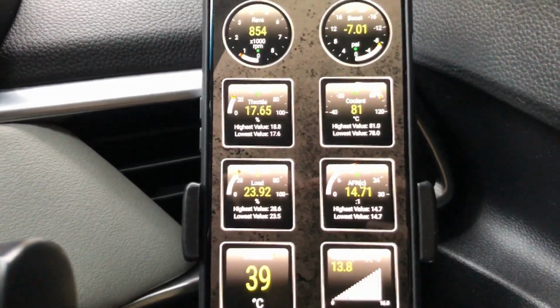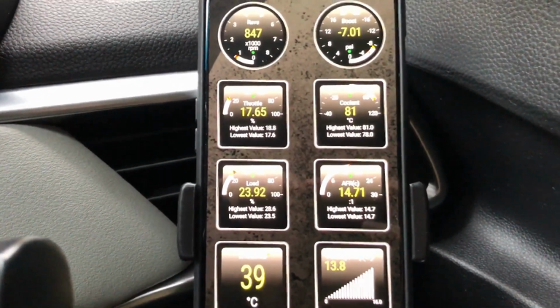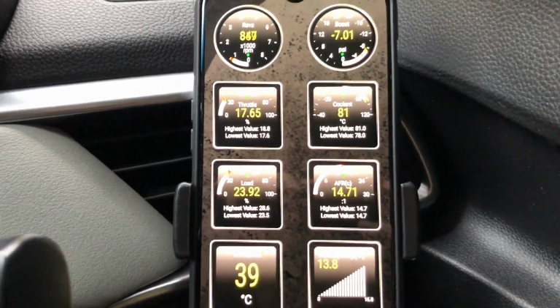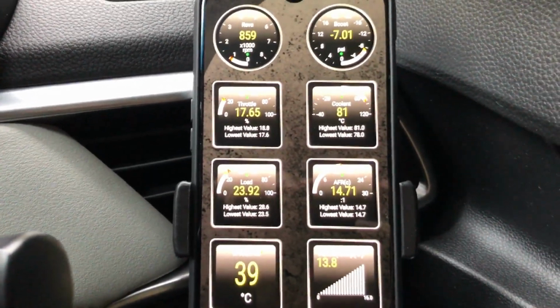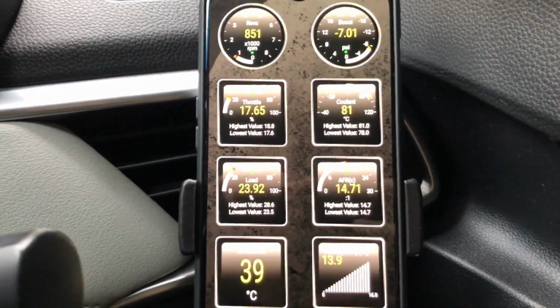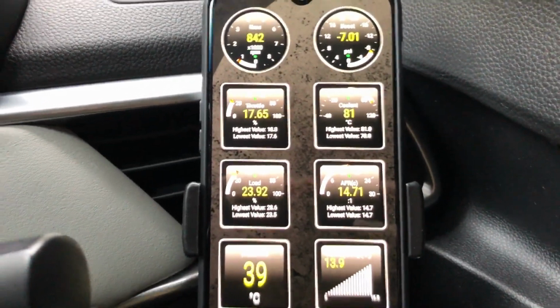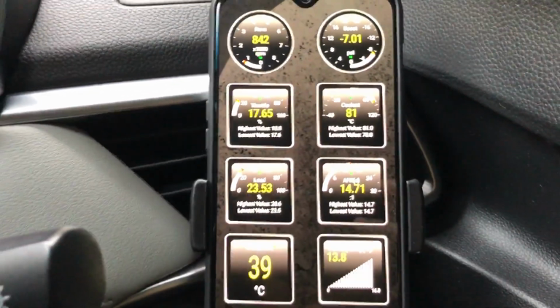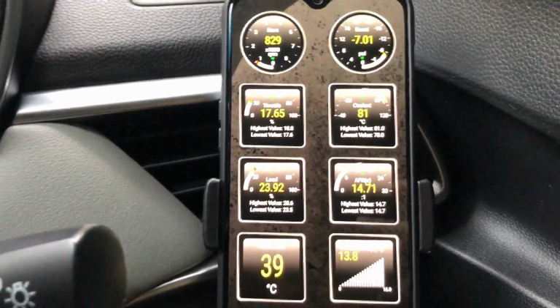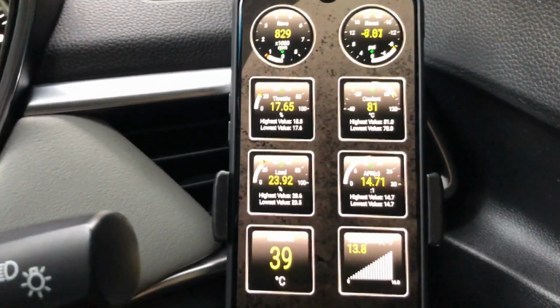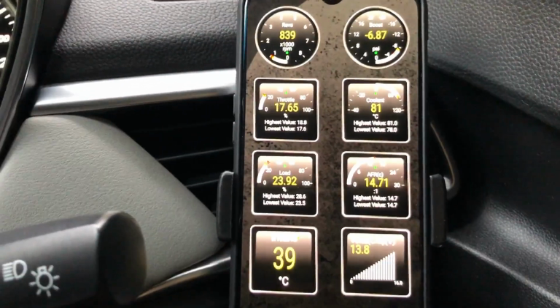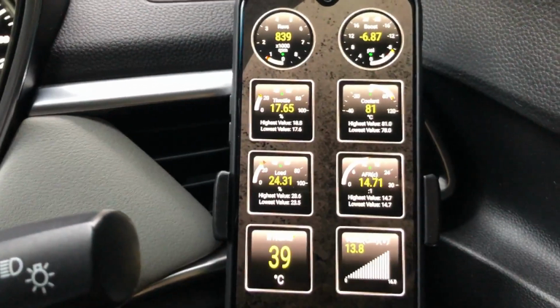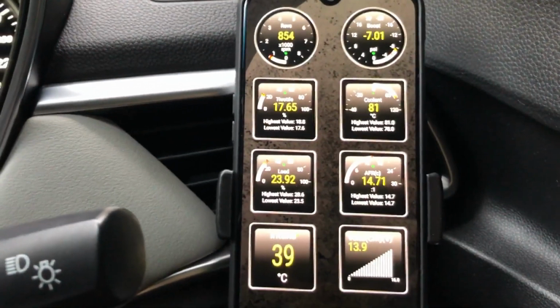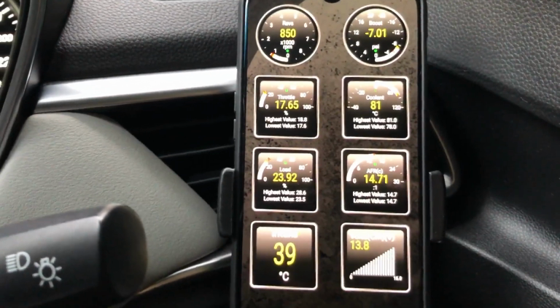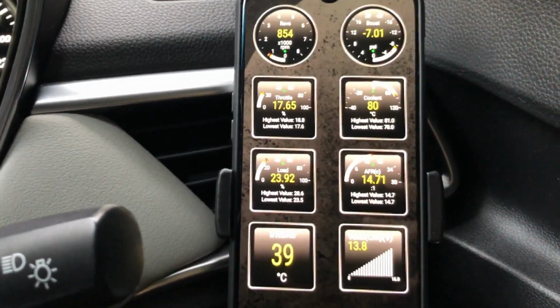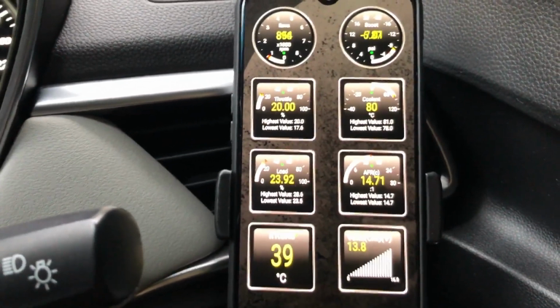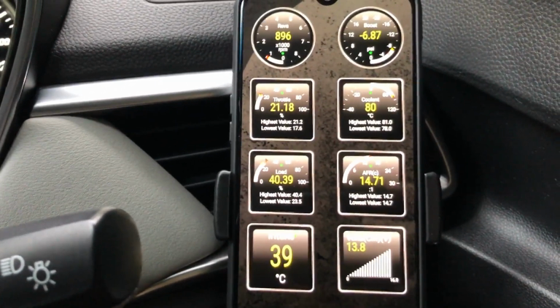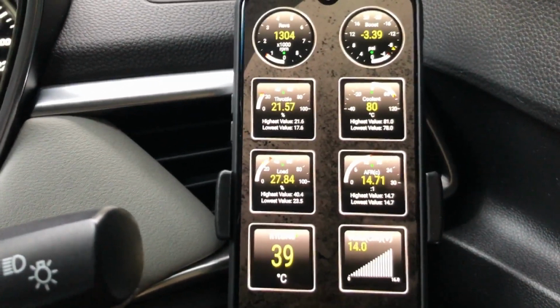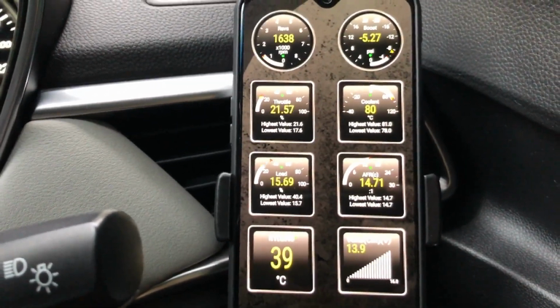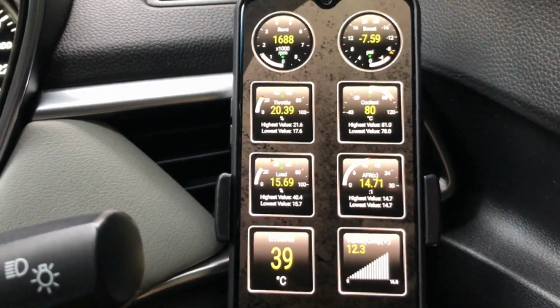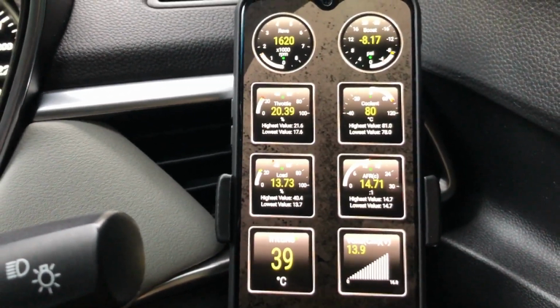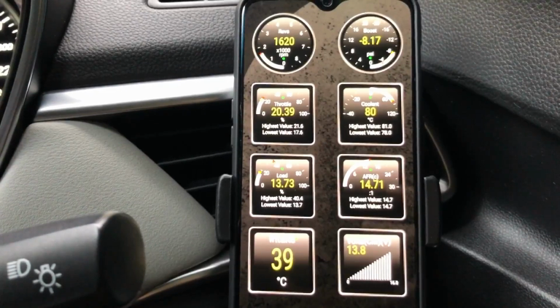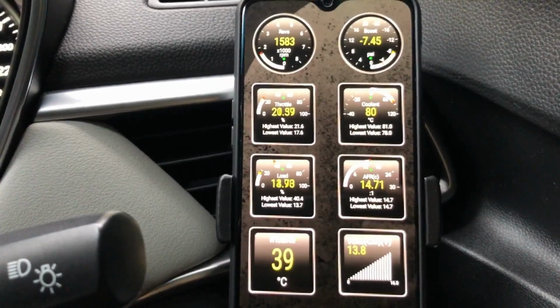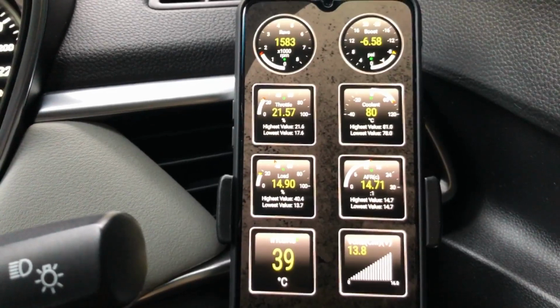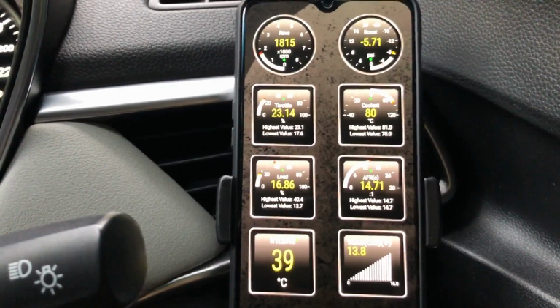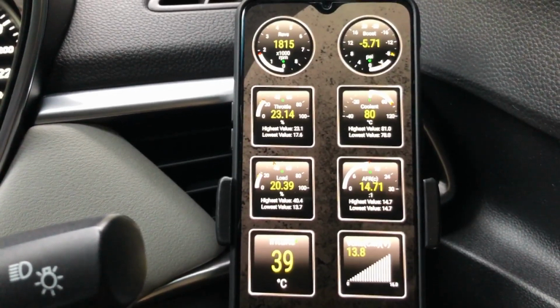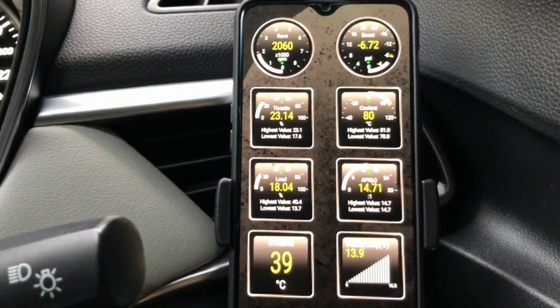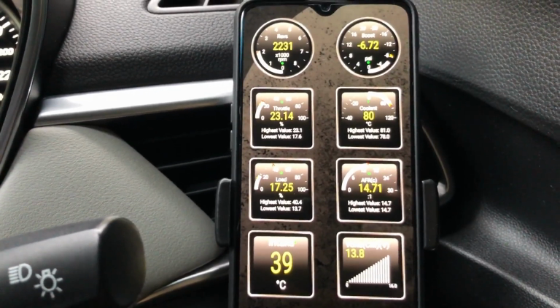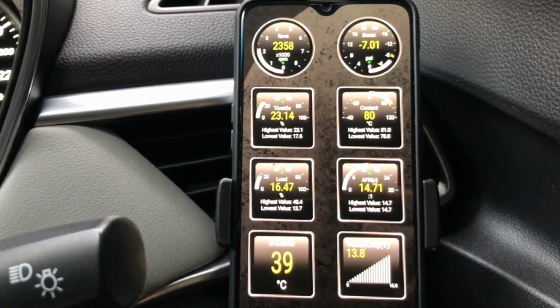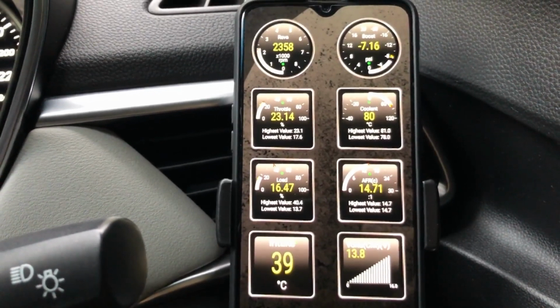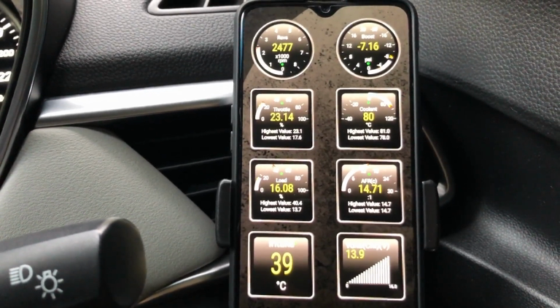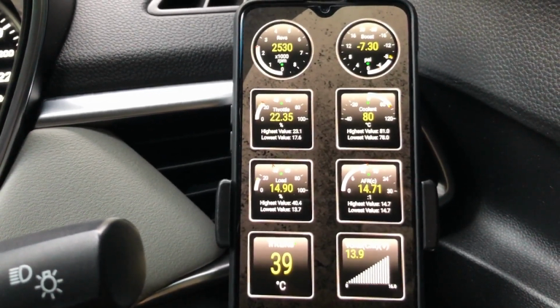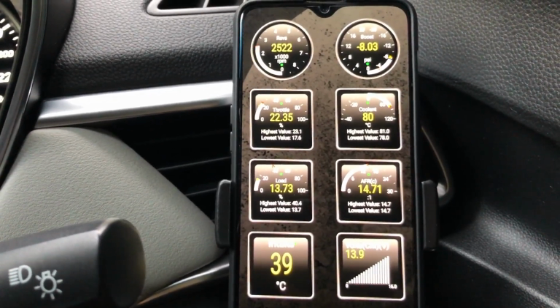And let's run a basic test with my OBD2 reader and we are going to monitor the coolant temperature.